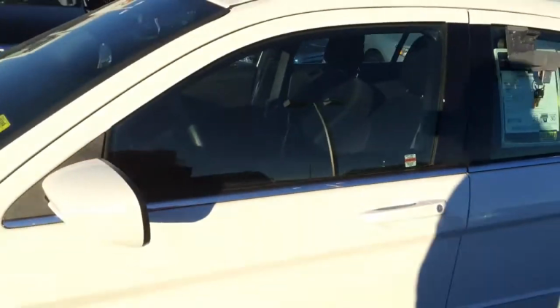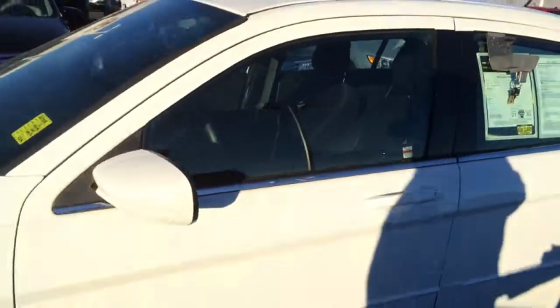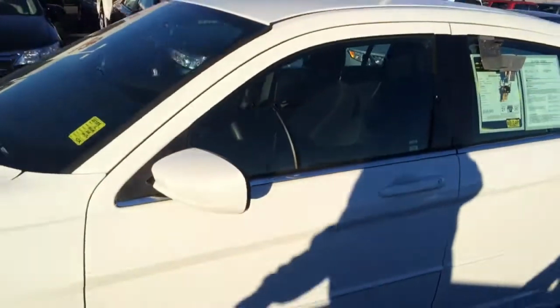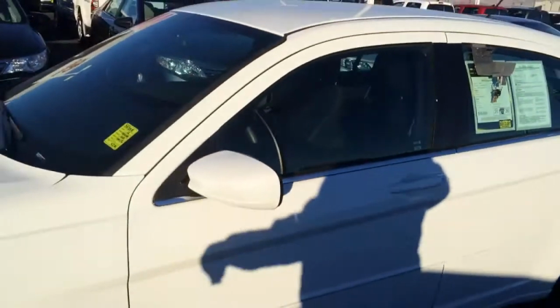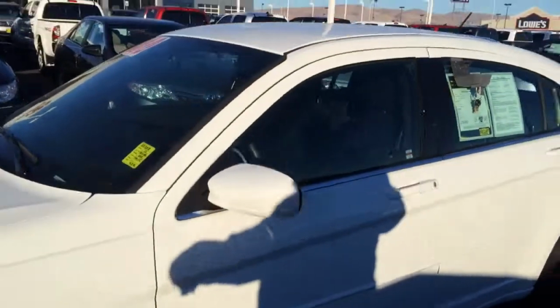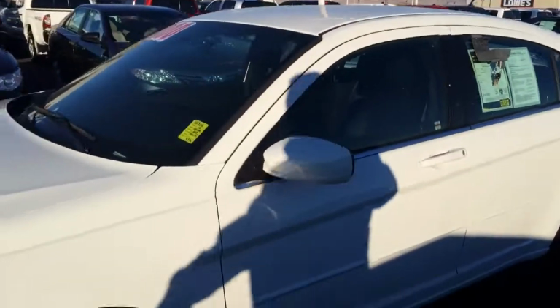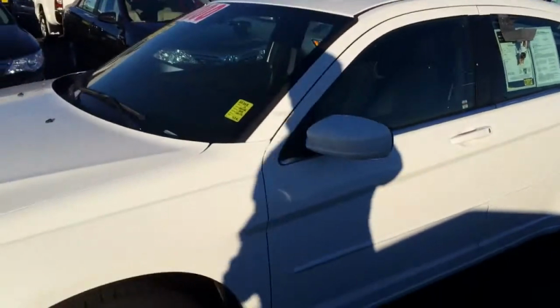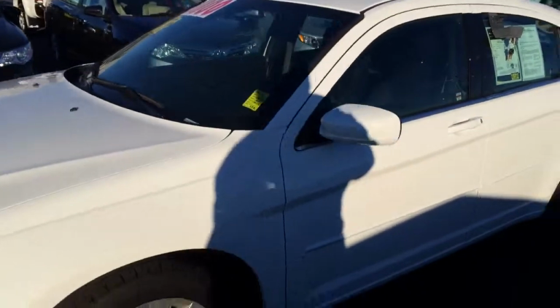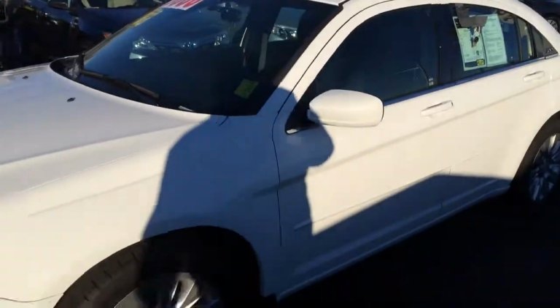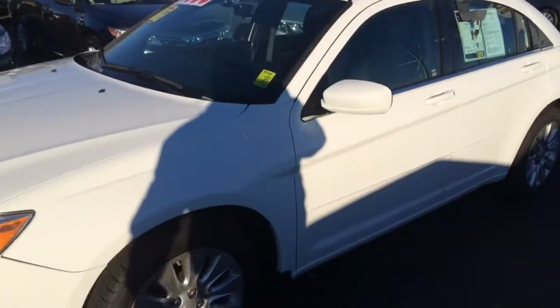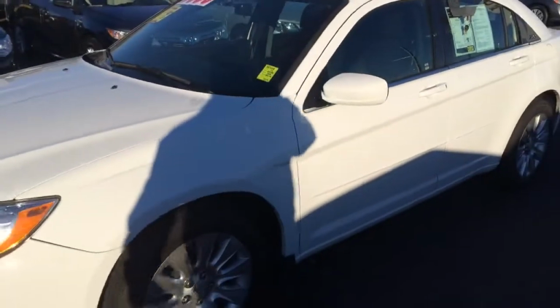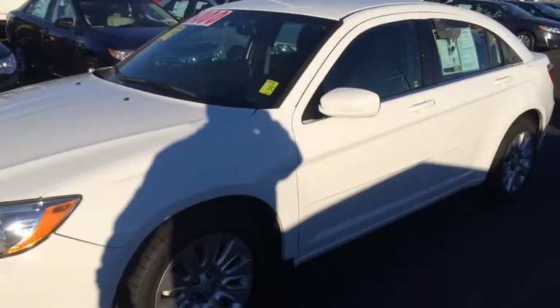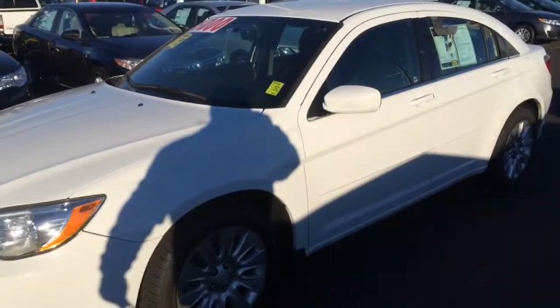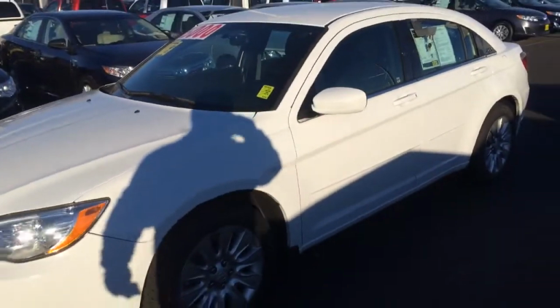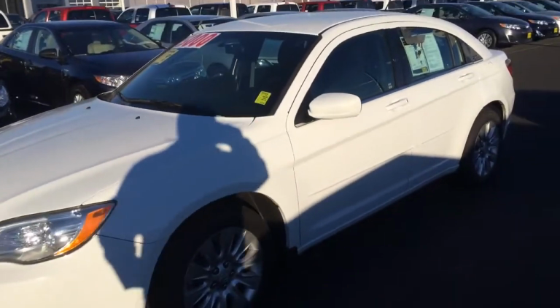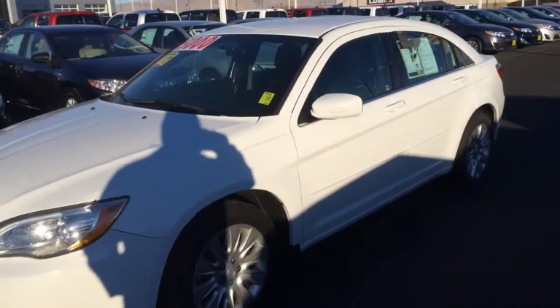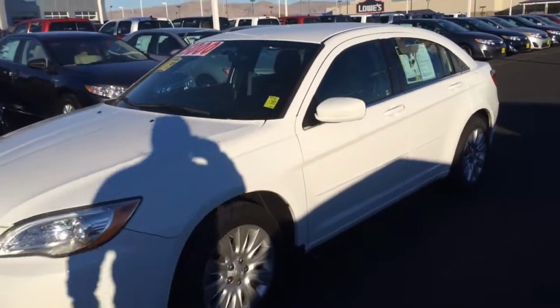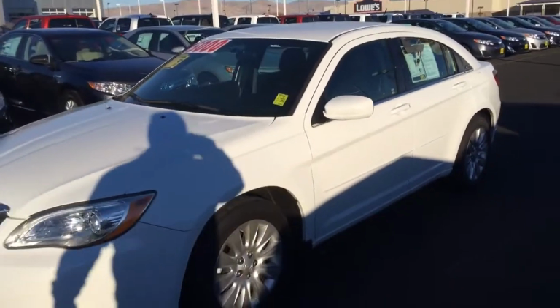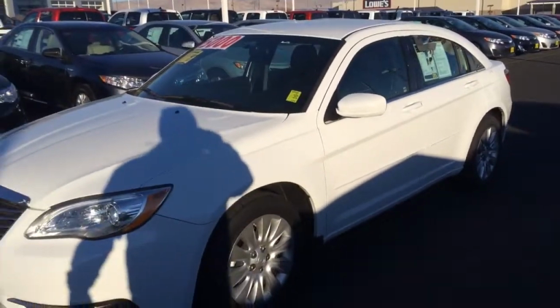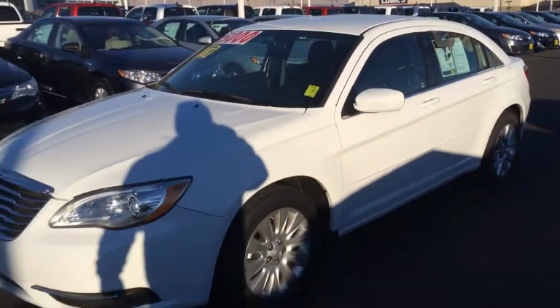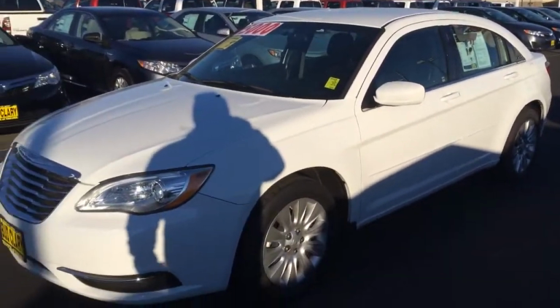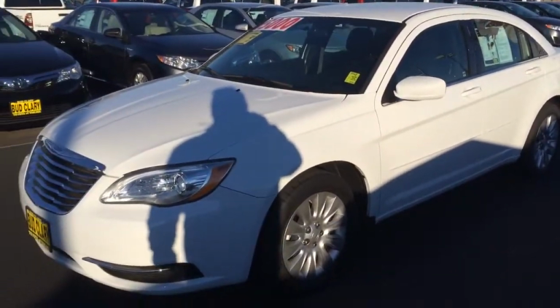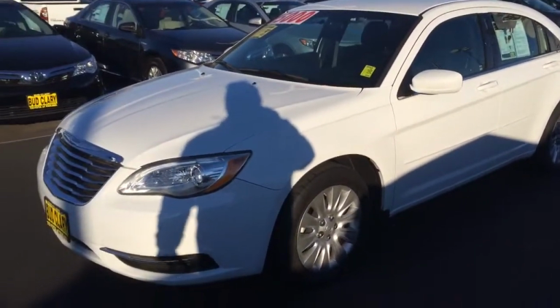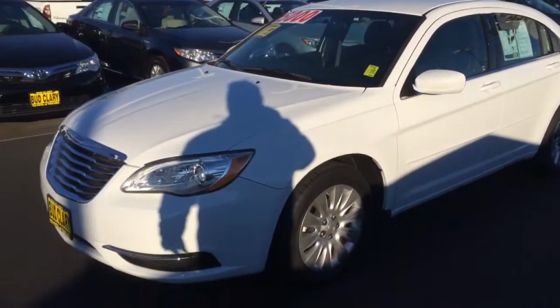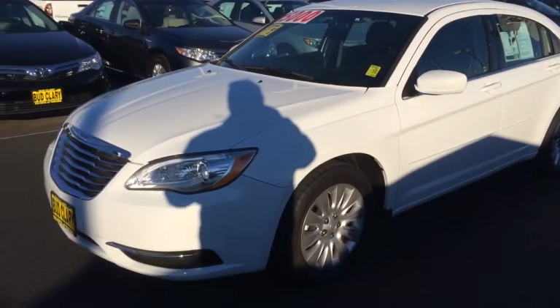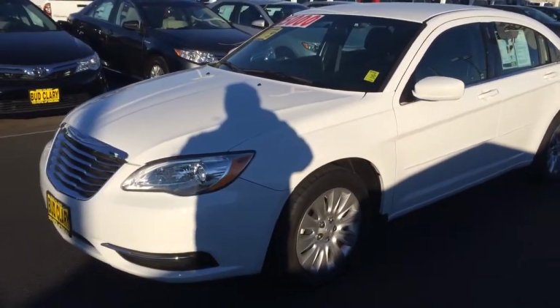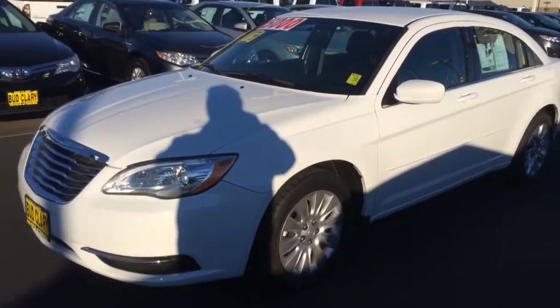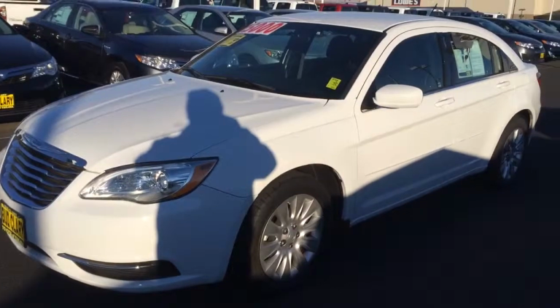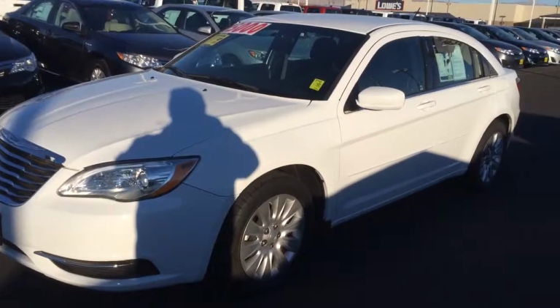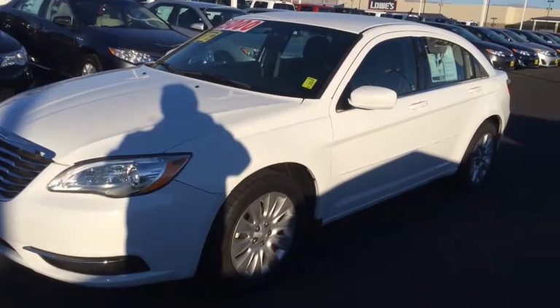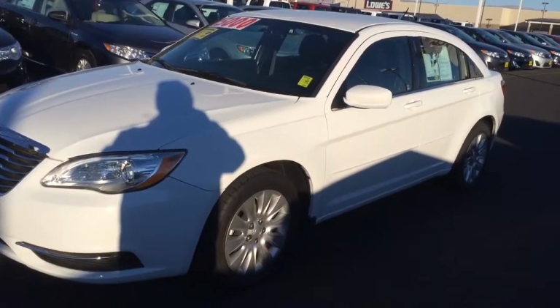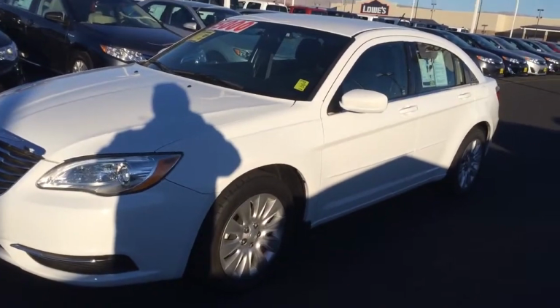When you get a chance, give me a call. The number here is 509-654-7731.